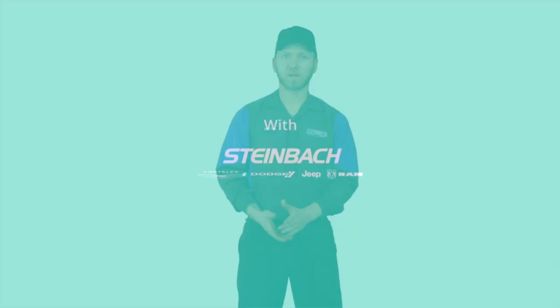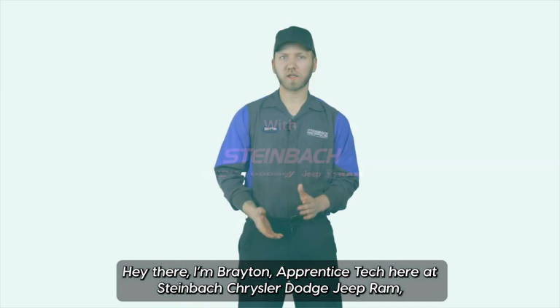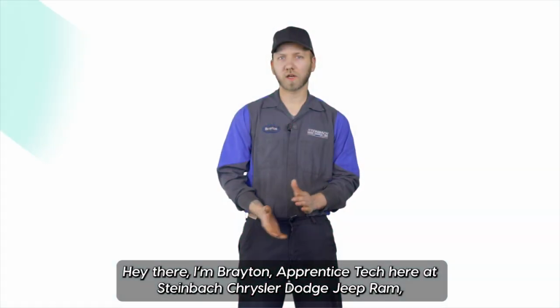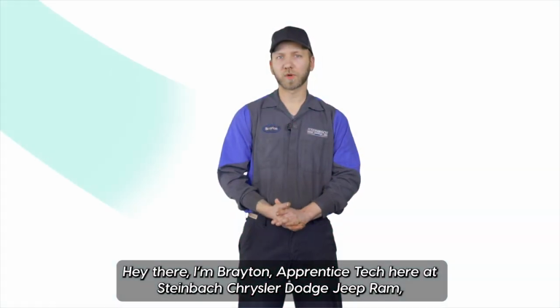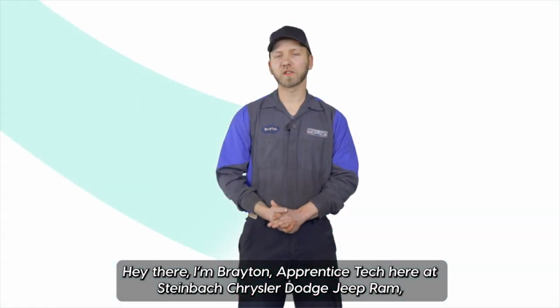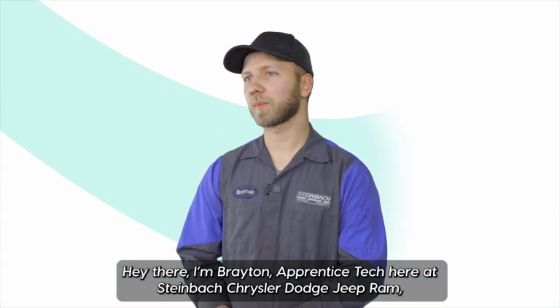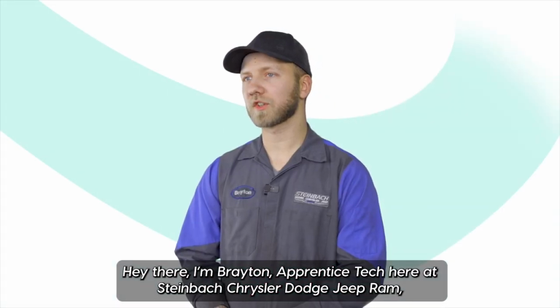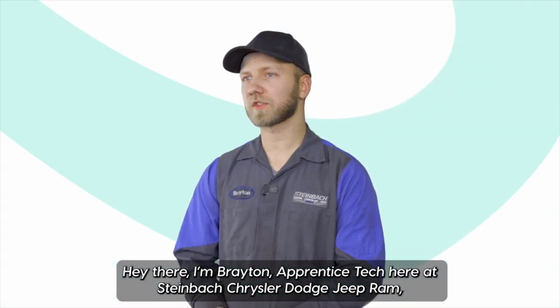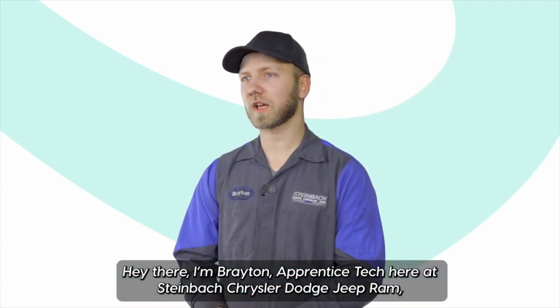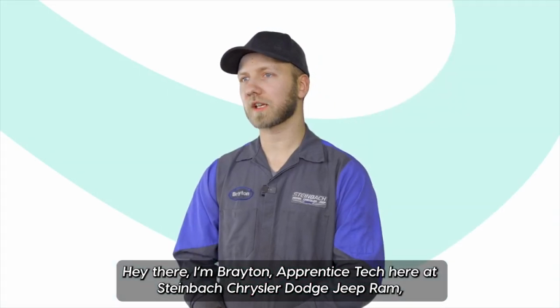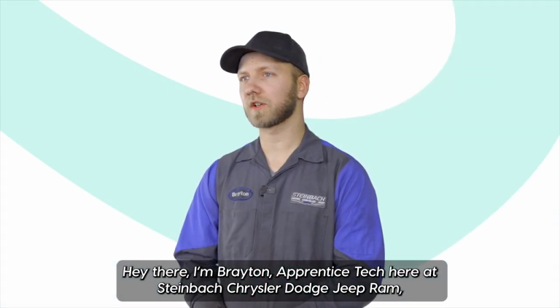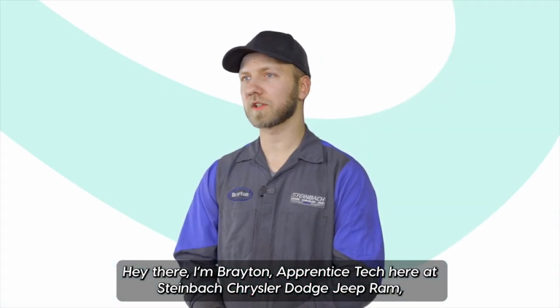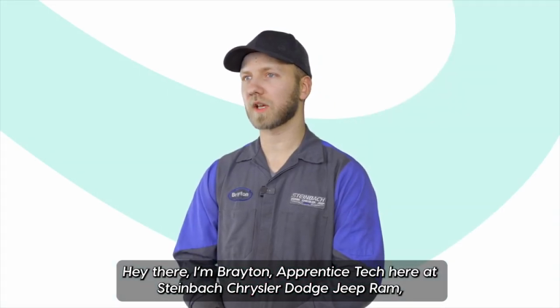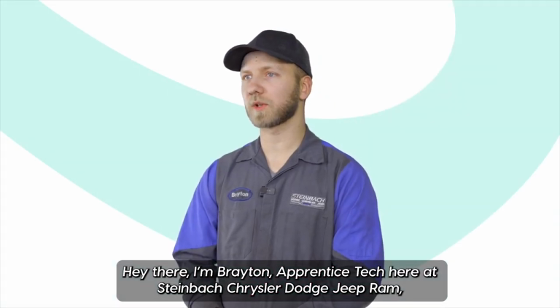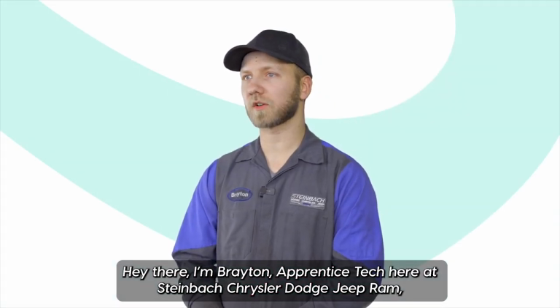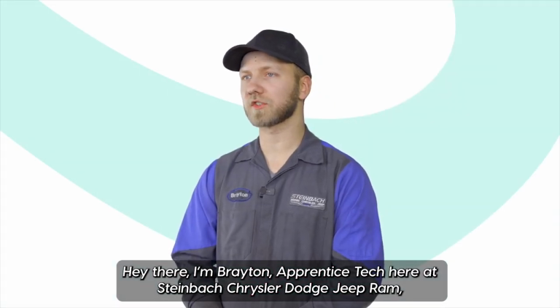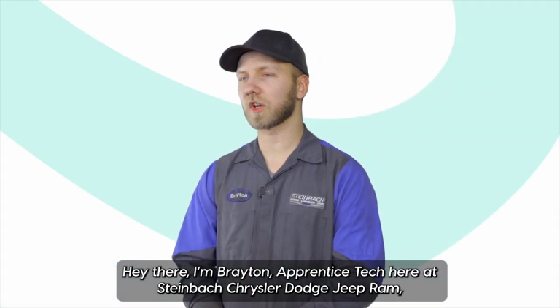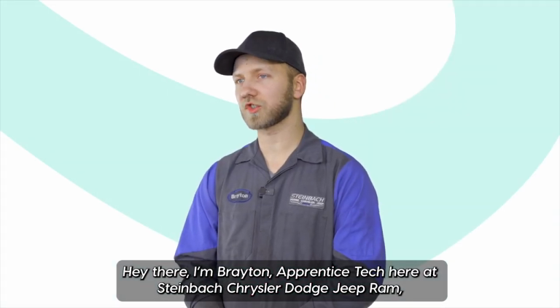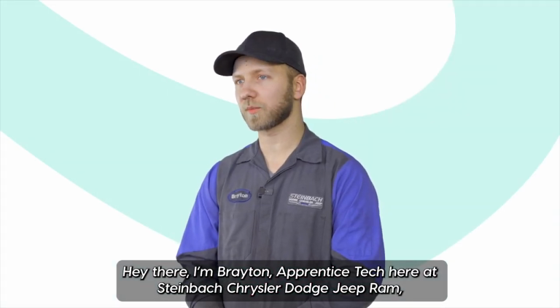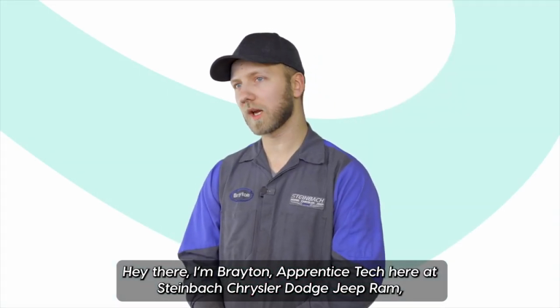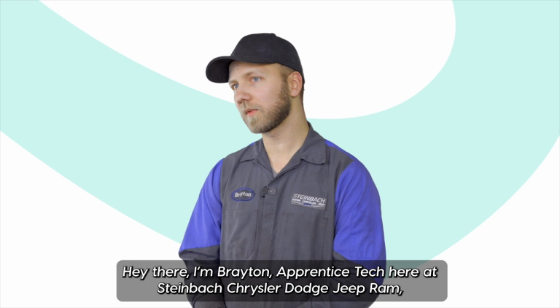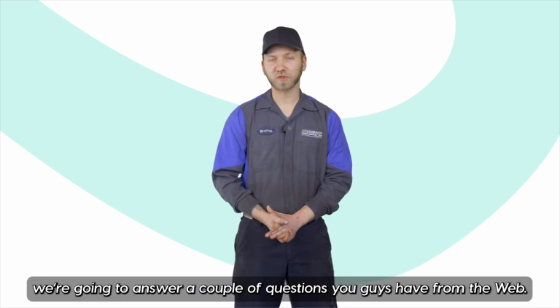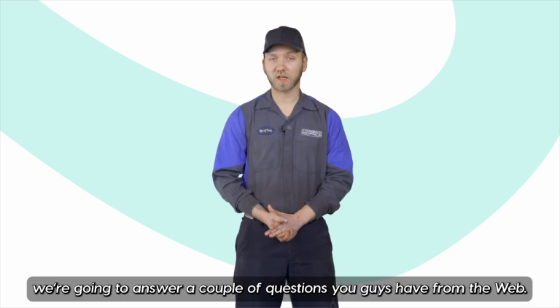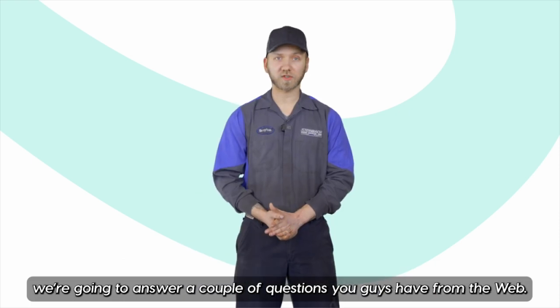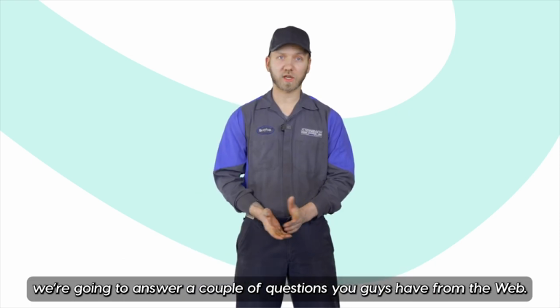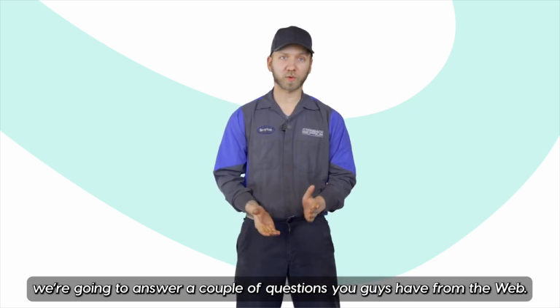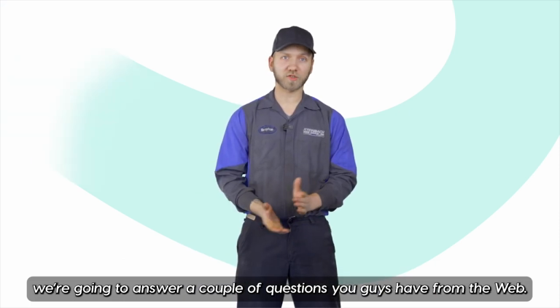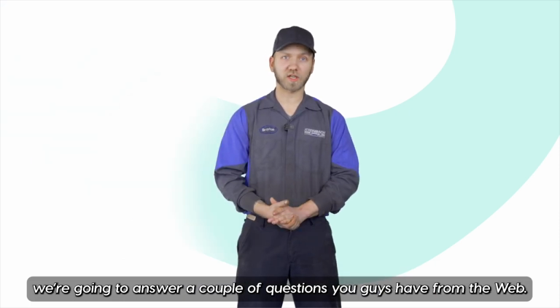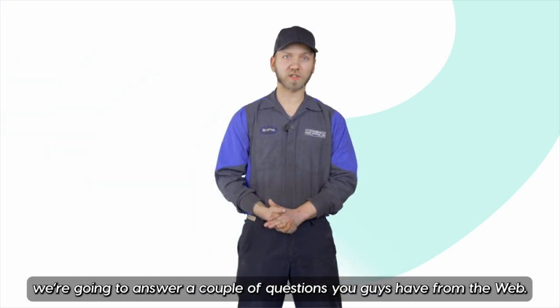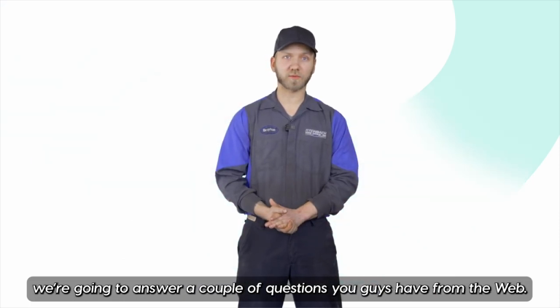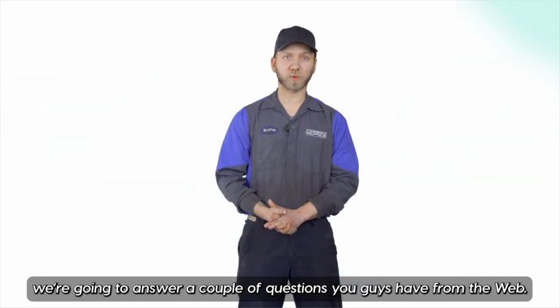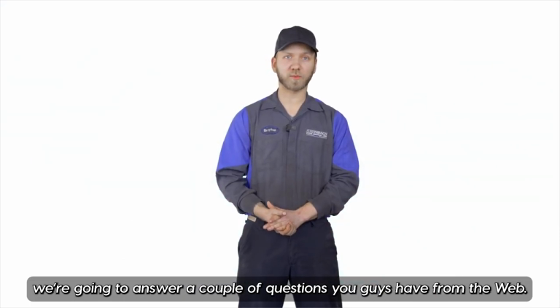Hey there, I'm Brayden, Apprentice Tech here at Steinbeck Chrysler Dodge Jeep Ram. We're just going to answer a couple of questions you guys have from the web.